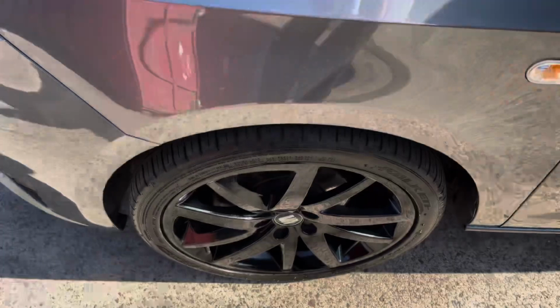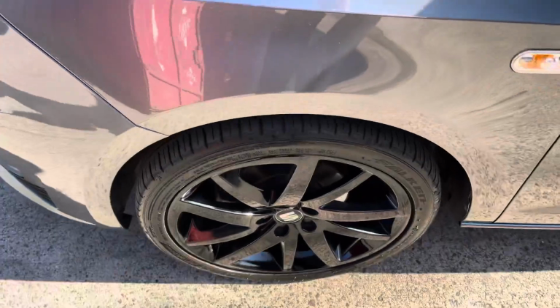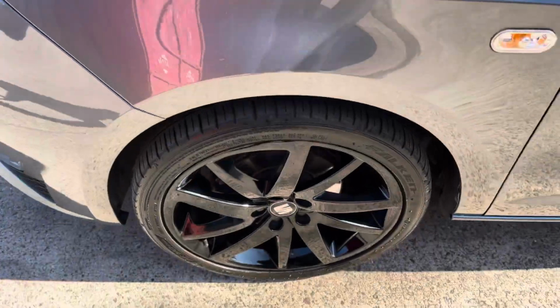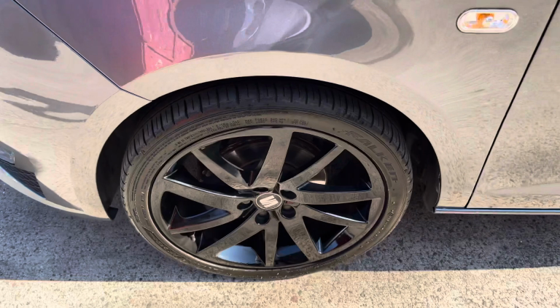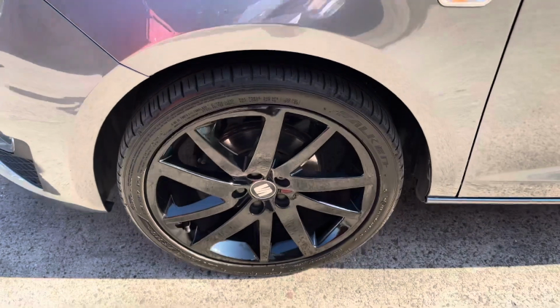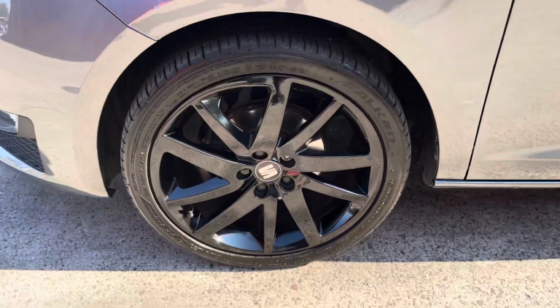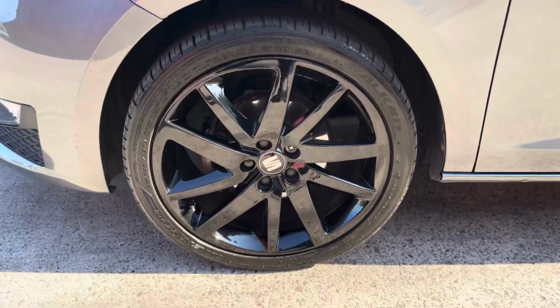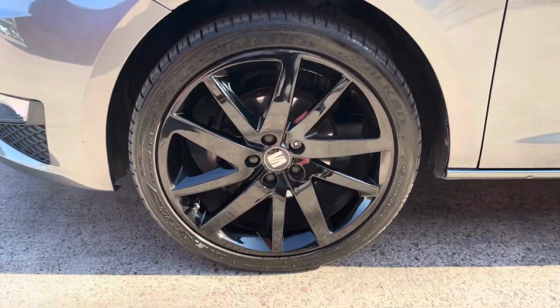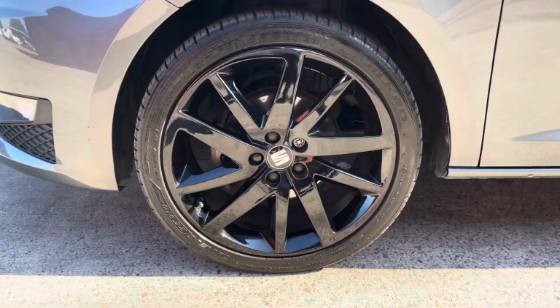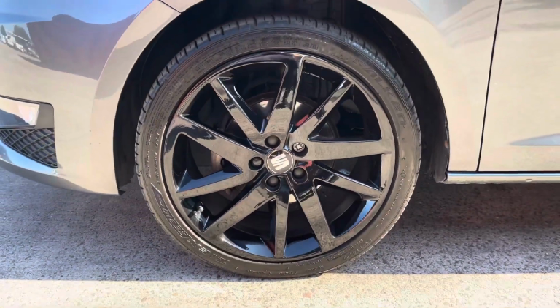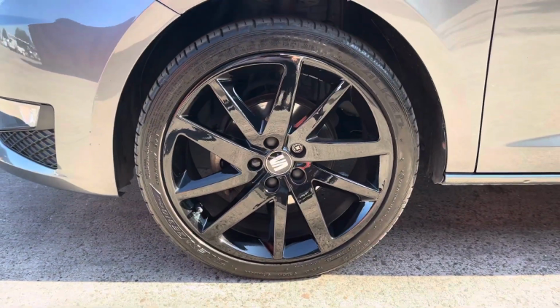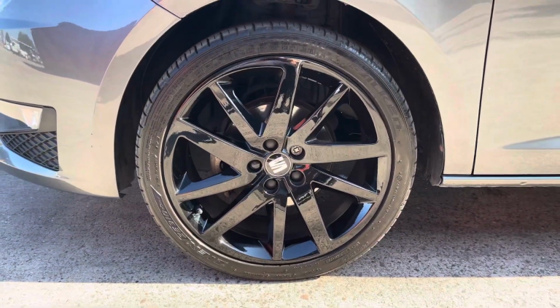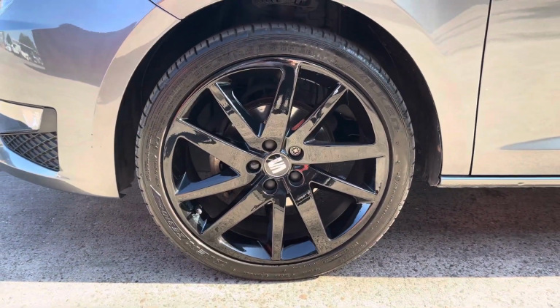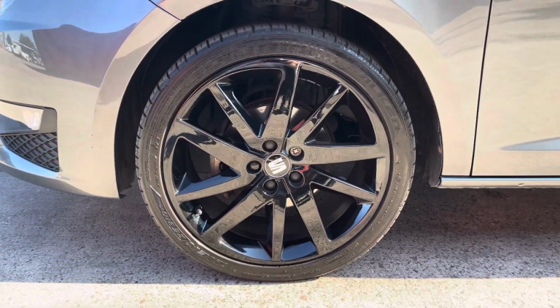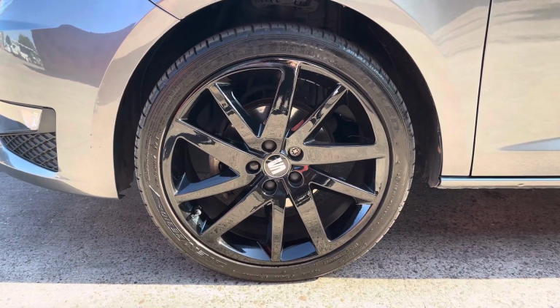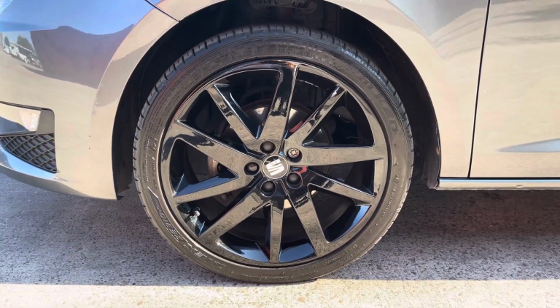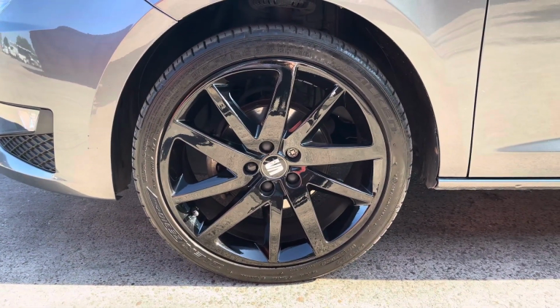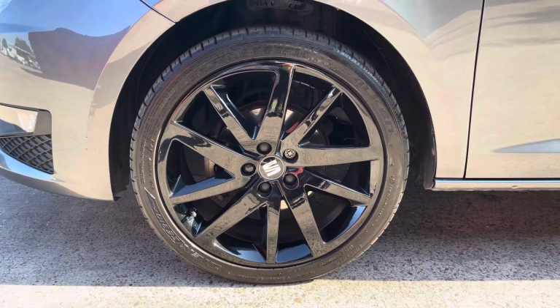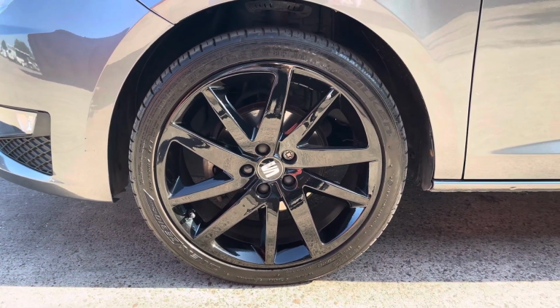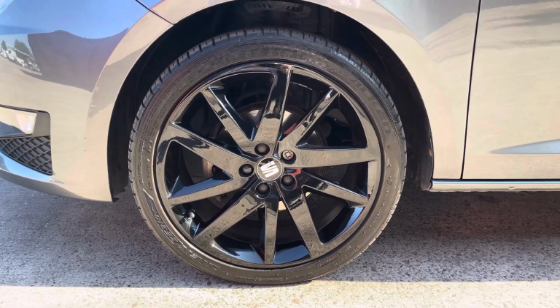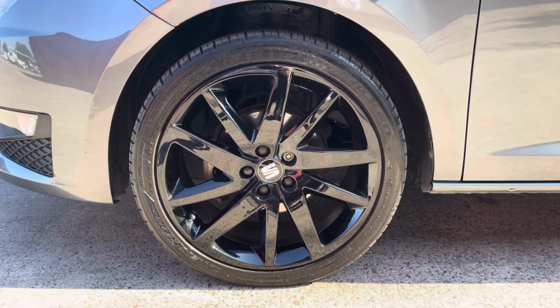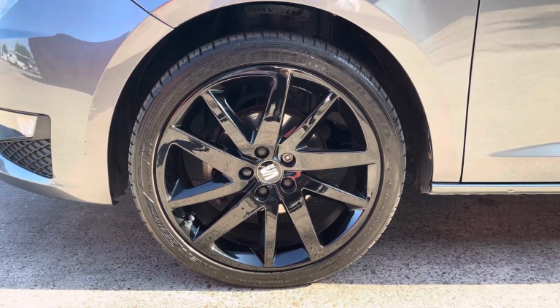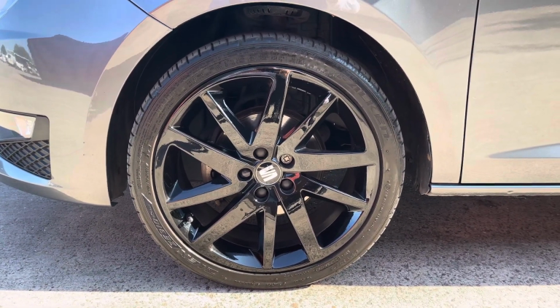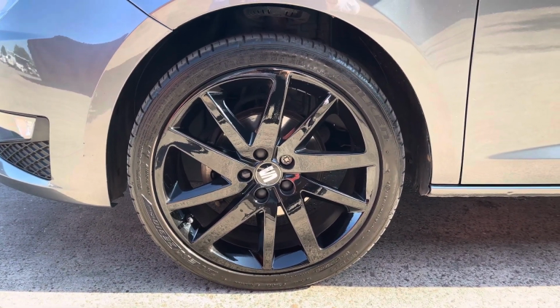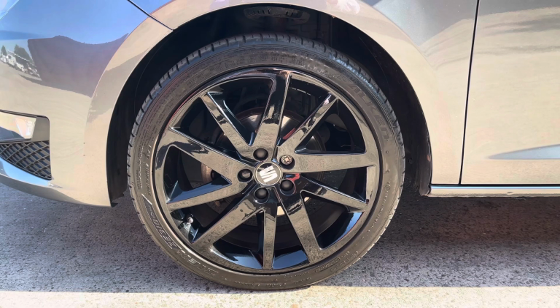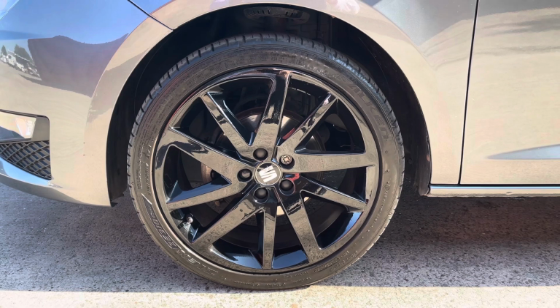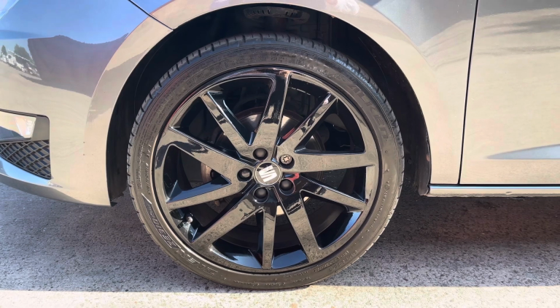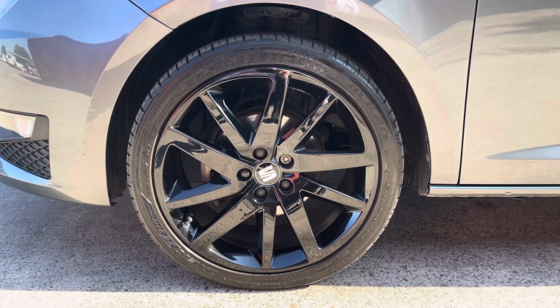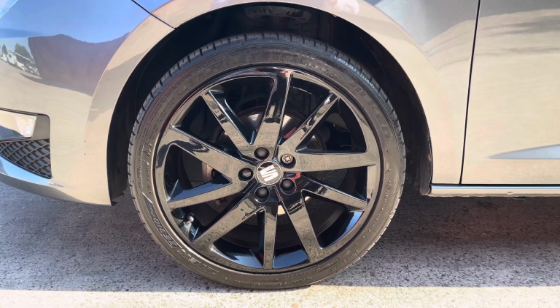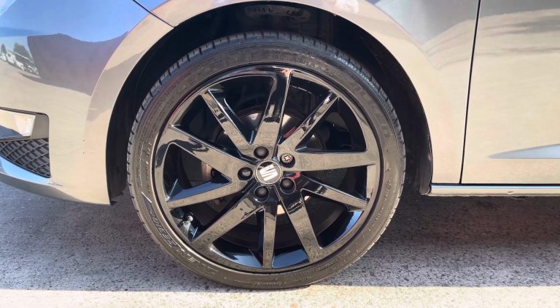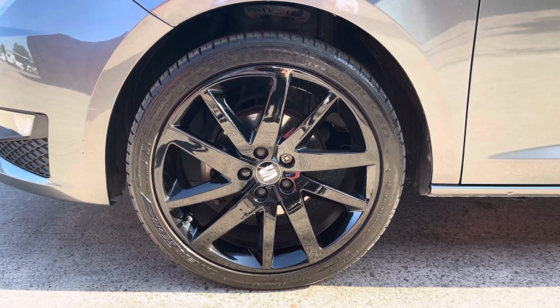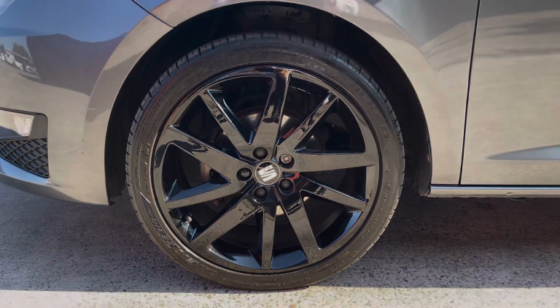This particular model sits on these gorgeous gloss black 17-inch alloy wheels, which really do complement the colour of the car's paintwork.